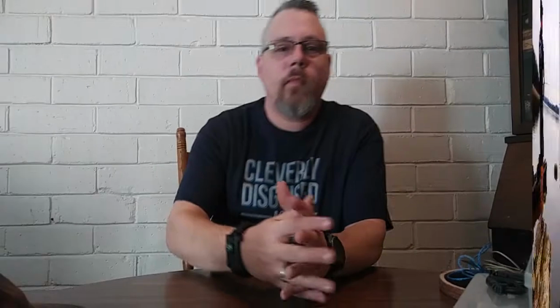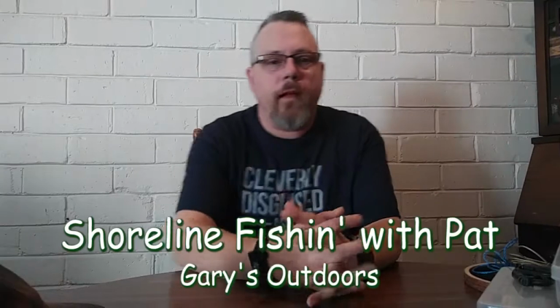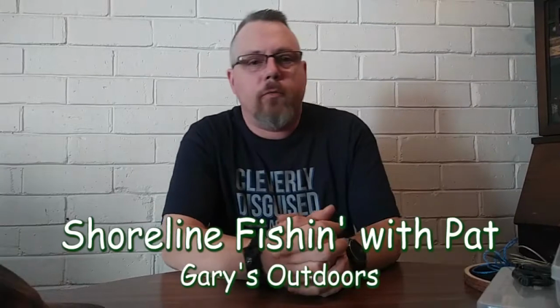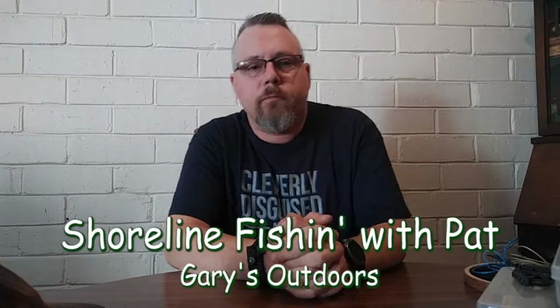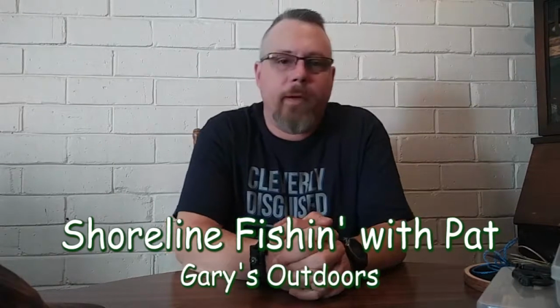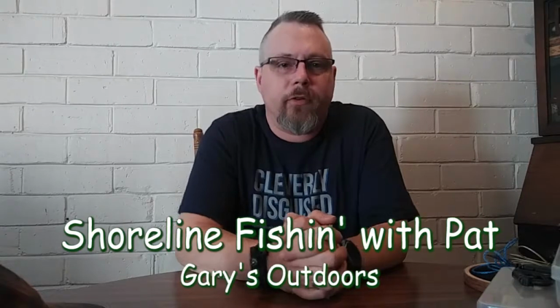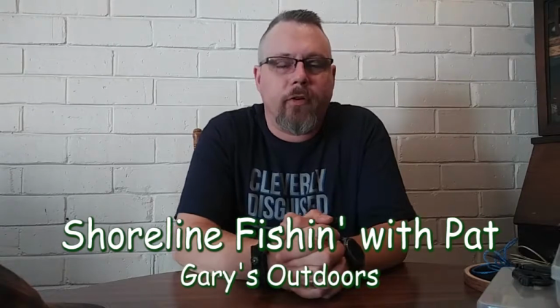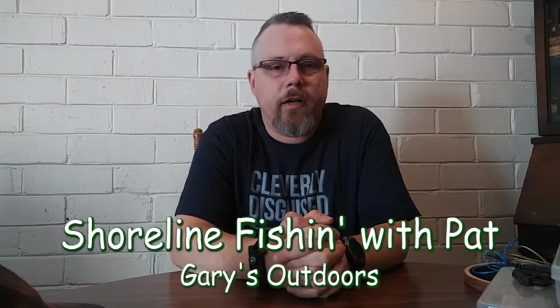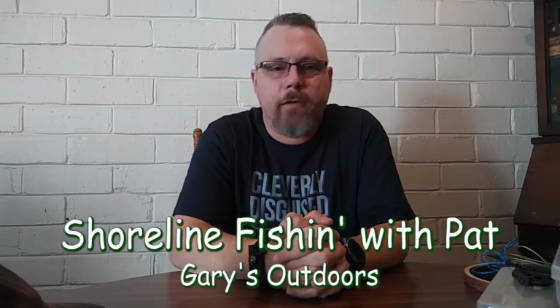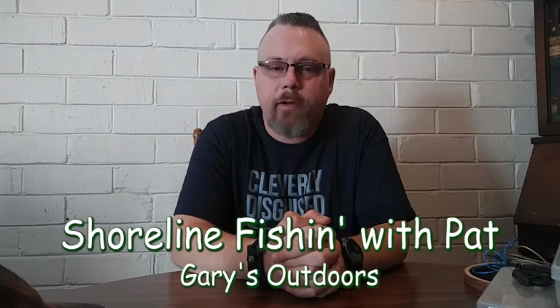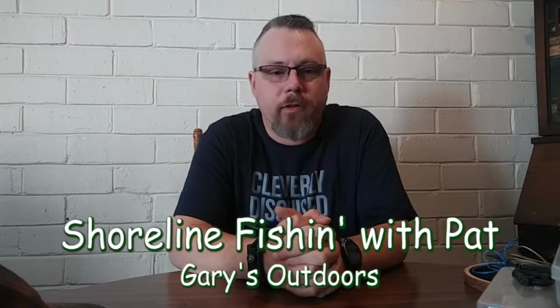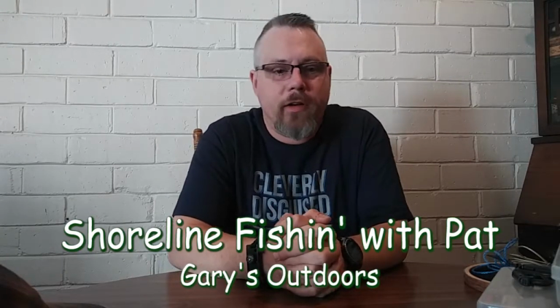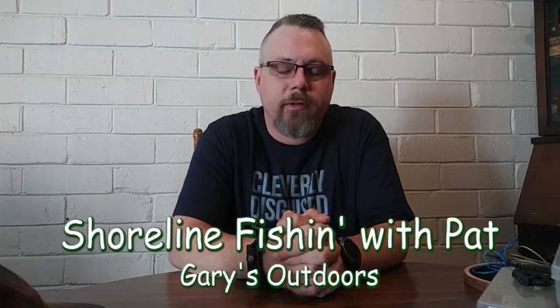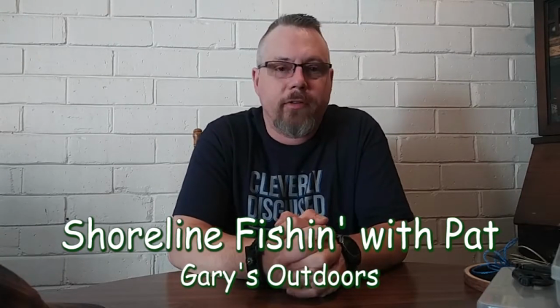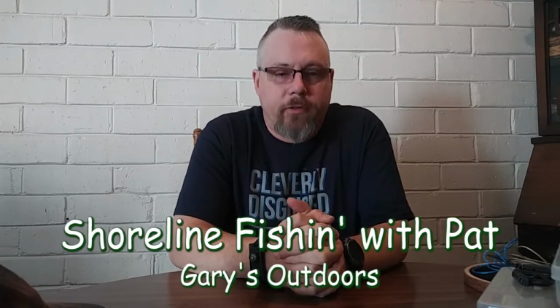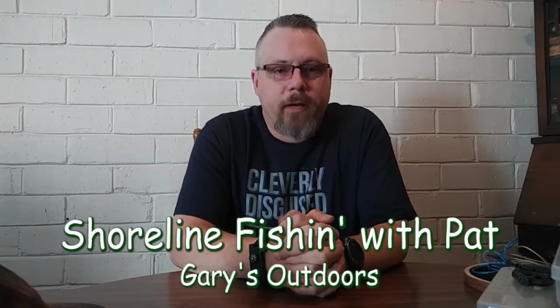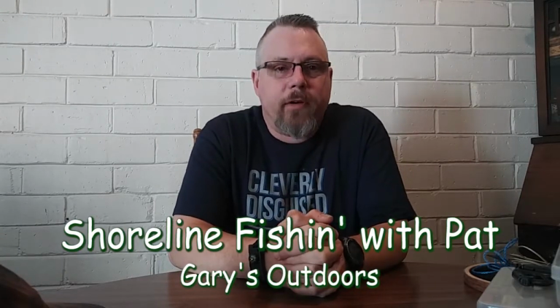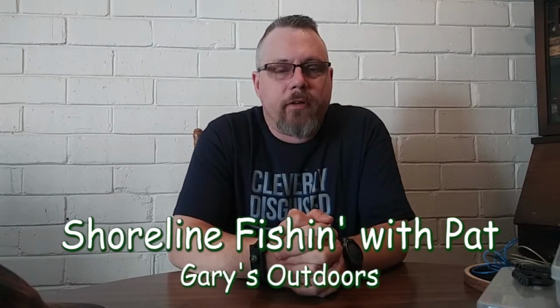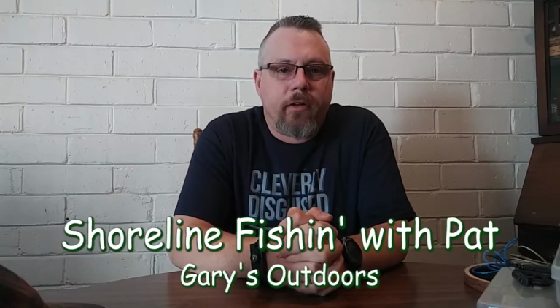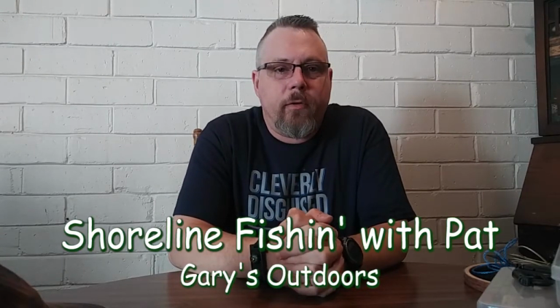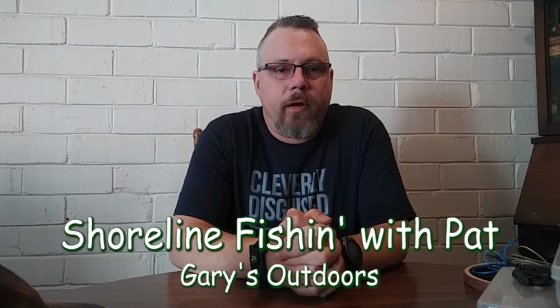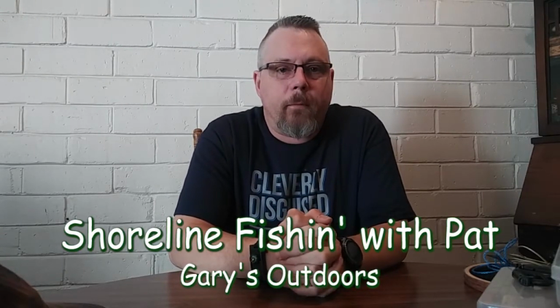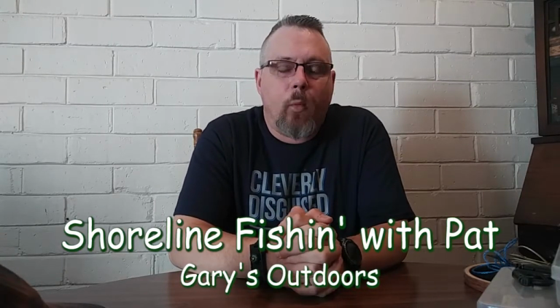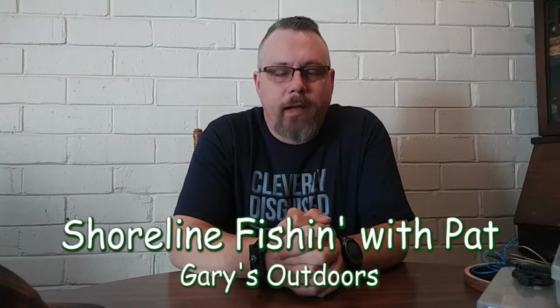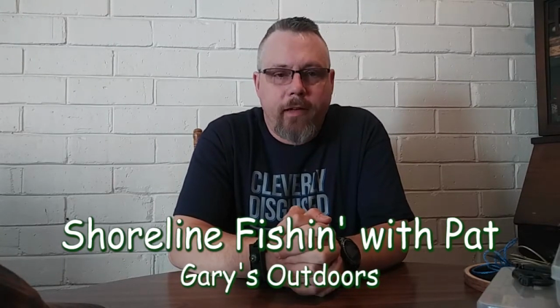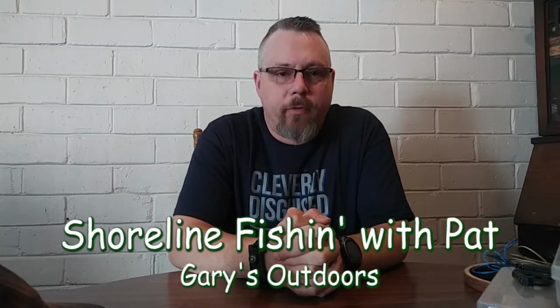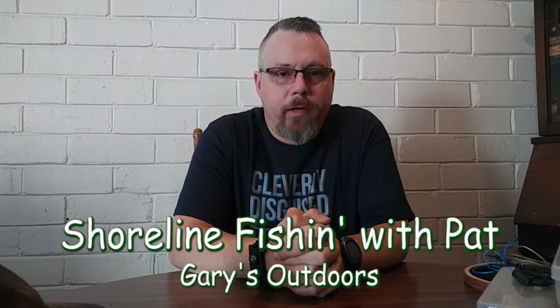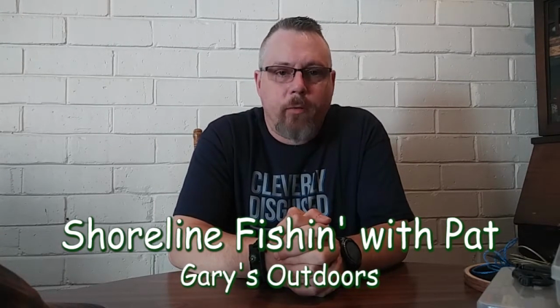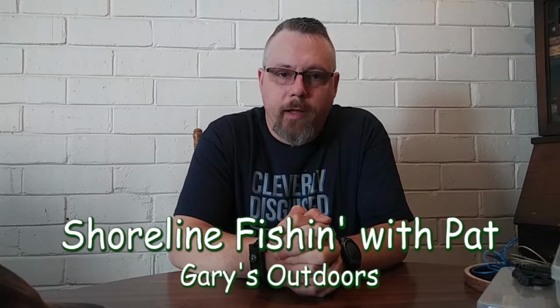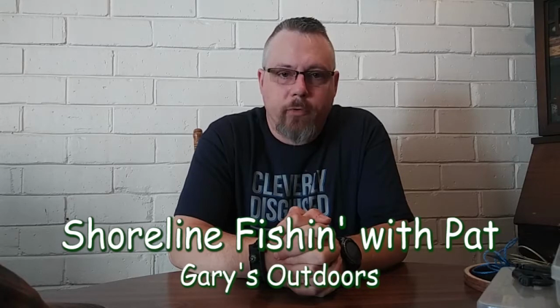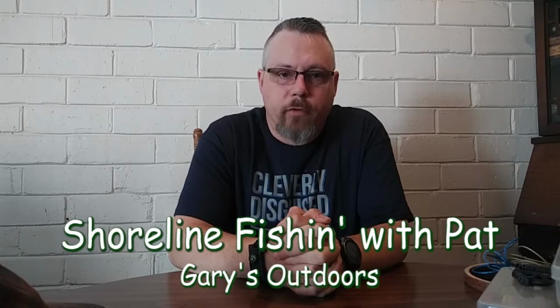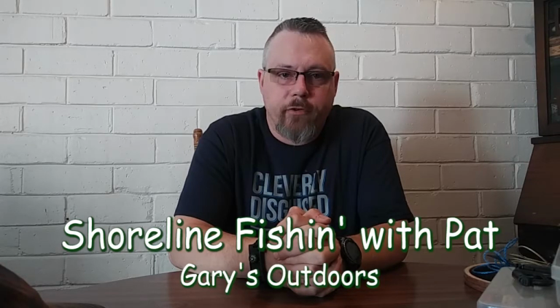Hello, Patrick Lundgren here for Gary Lundgren's Outdoors. Today I'm here to talk to you about what I take with me when I go shore fishing.